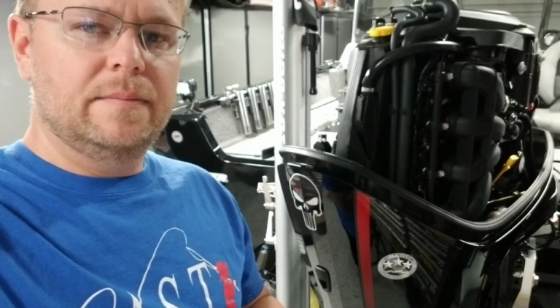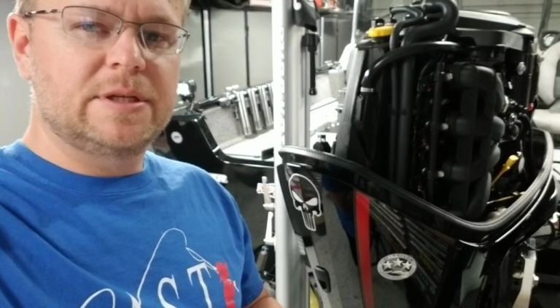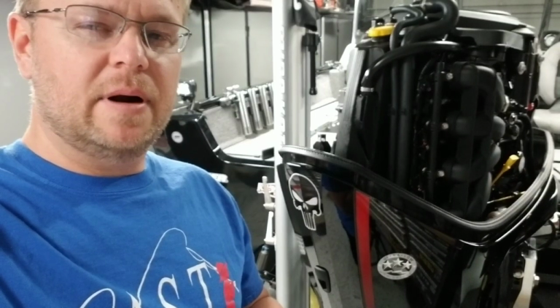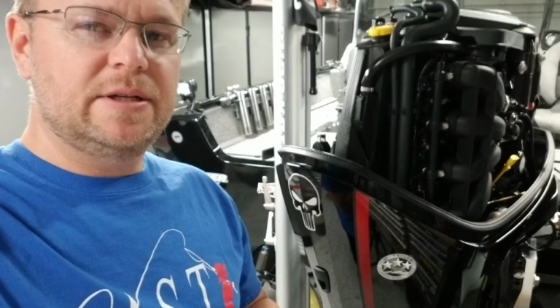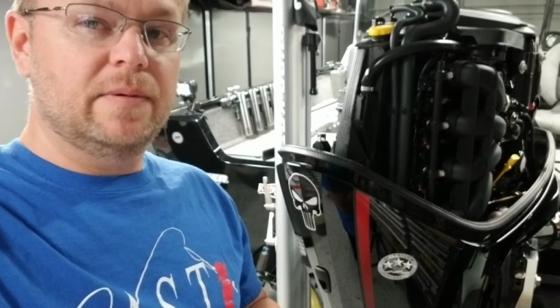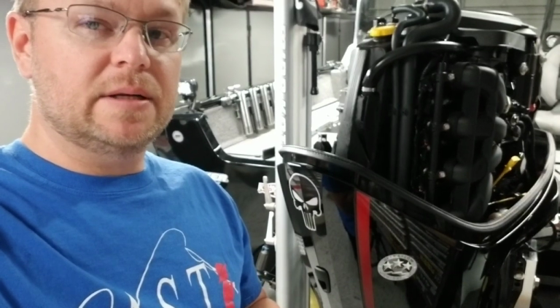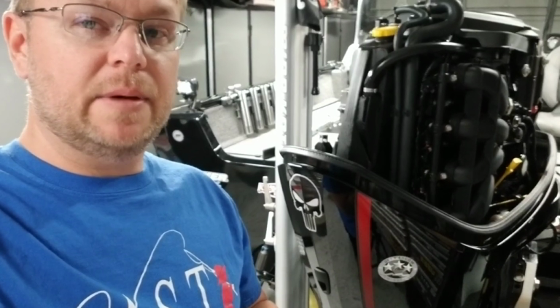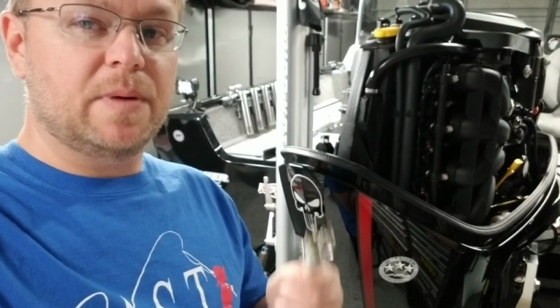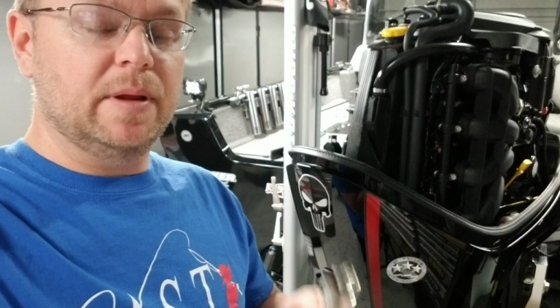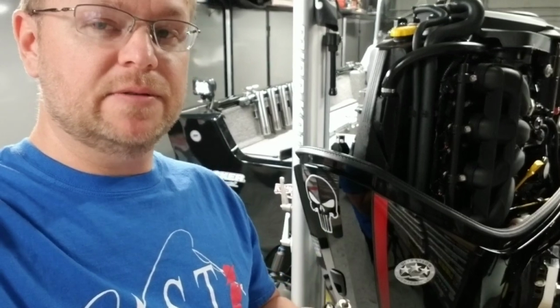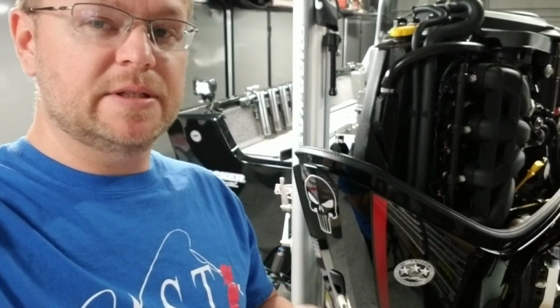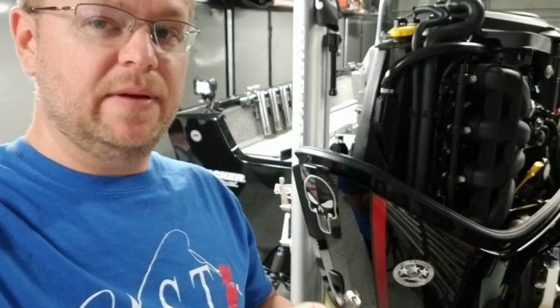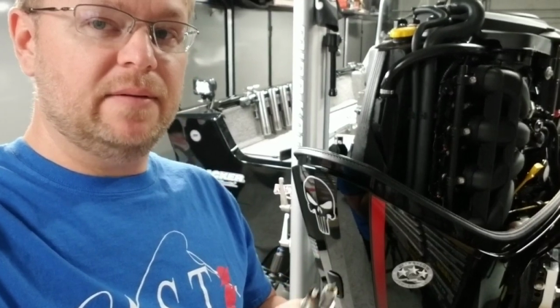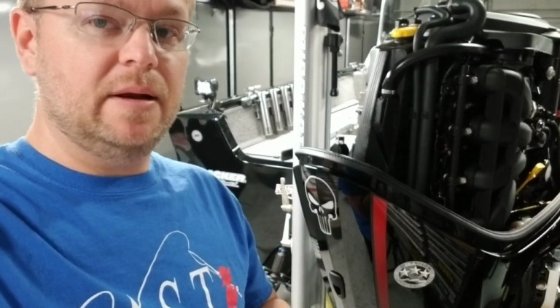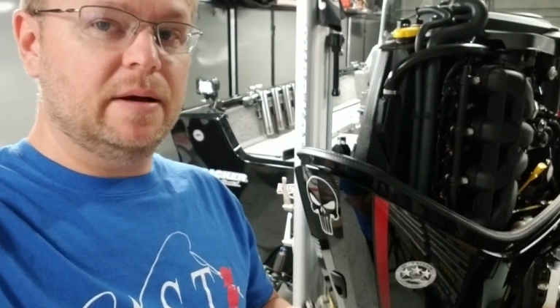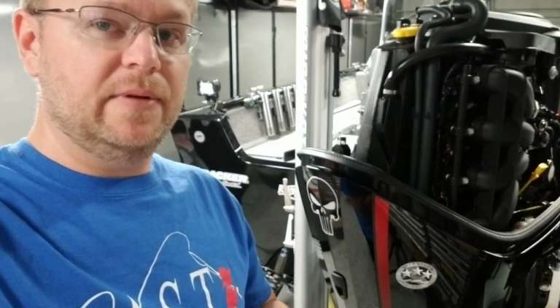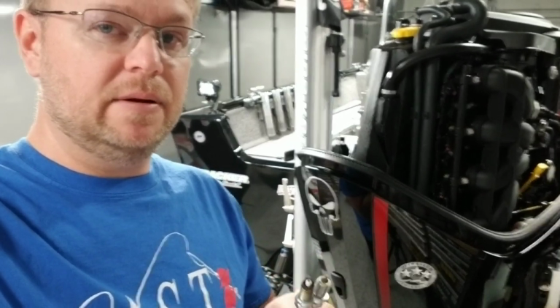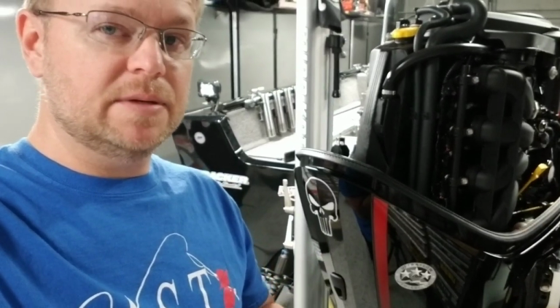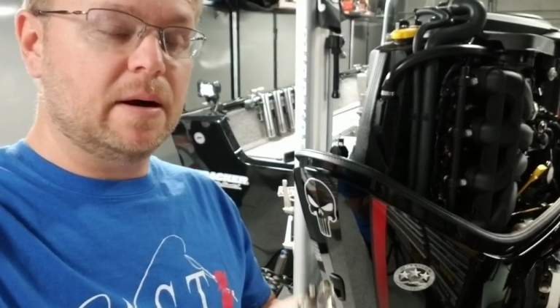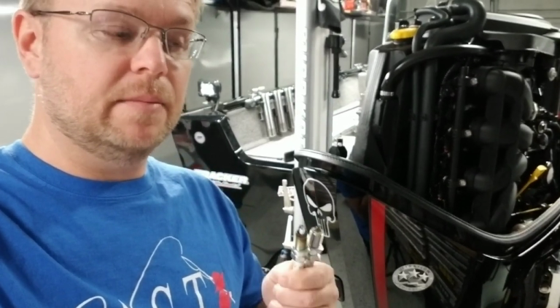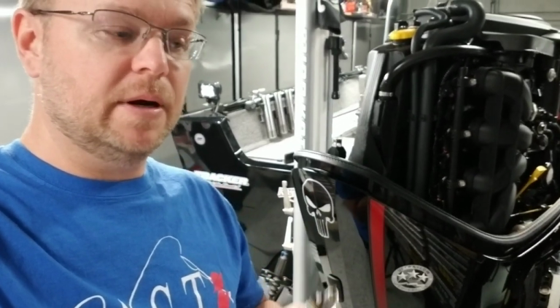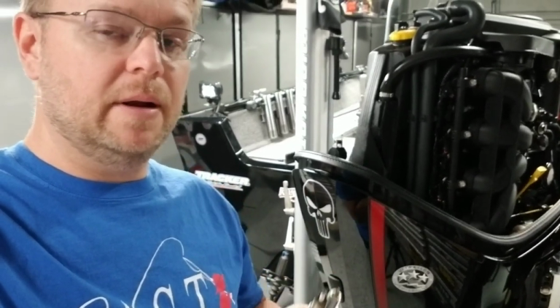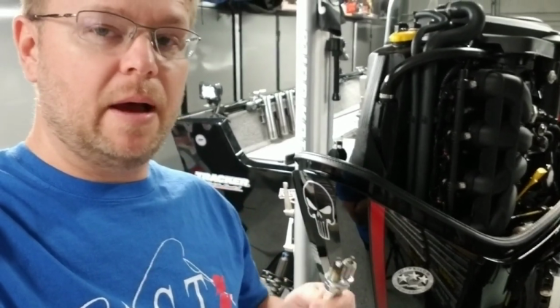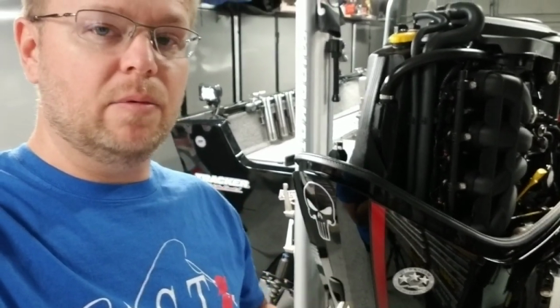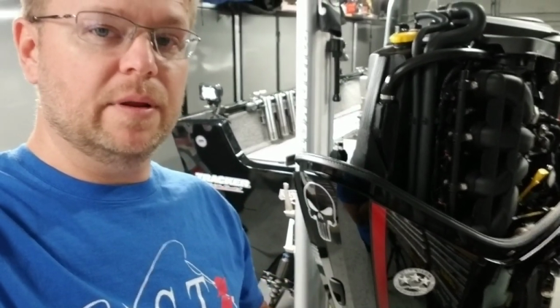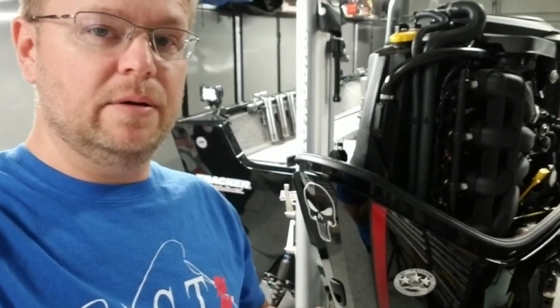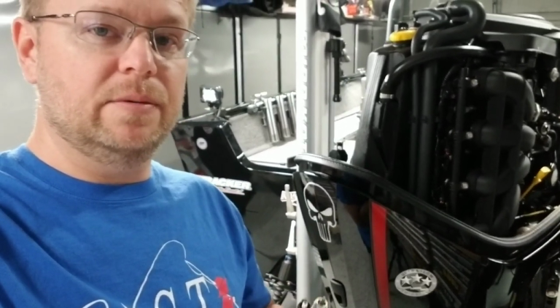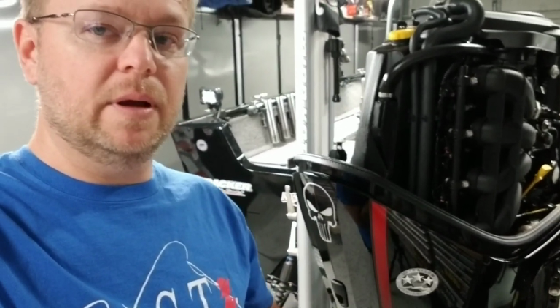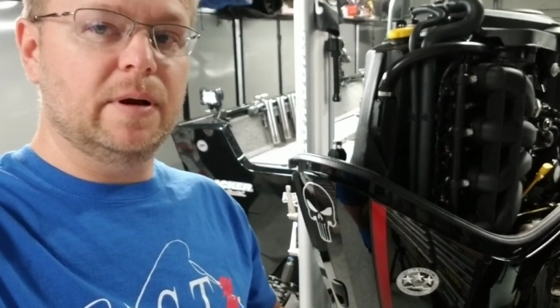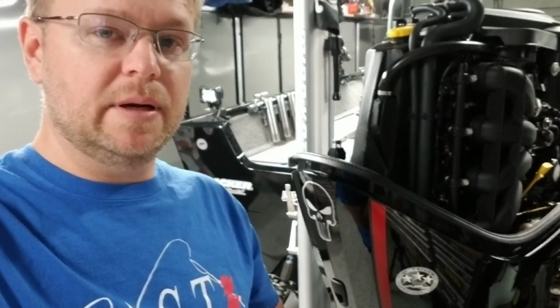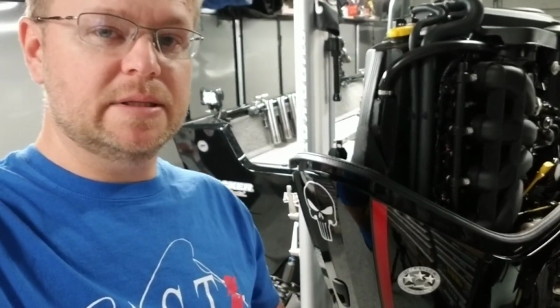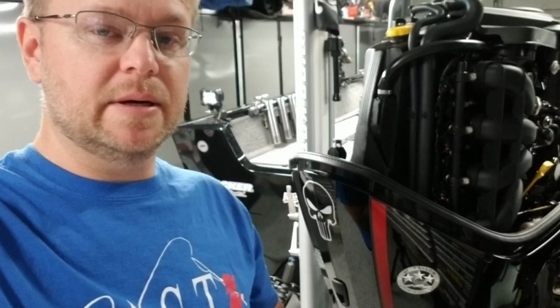Mr. Garage here. We're going to talk about spark plugs for your 75, 90, 115 horsepower Mercury outboard — the new 2.1 liter series.